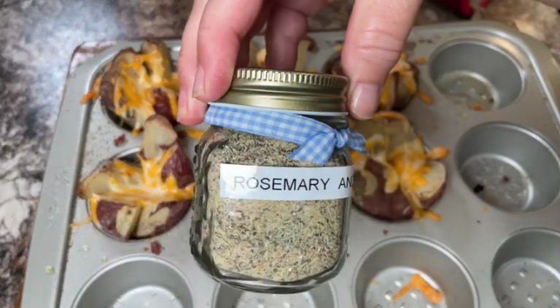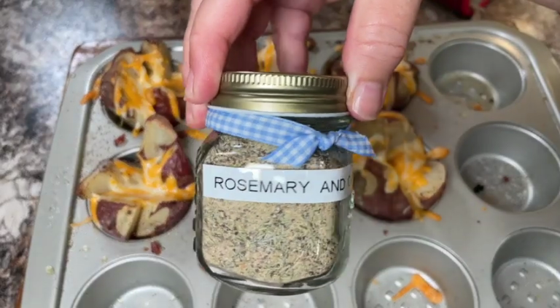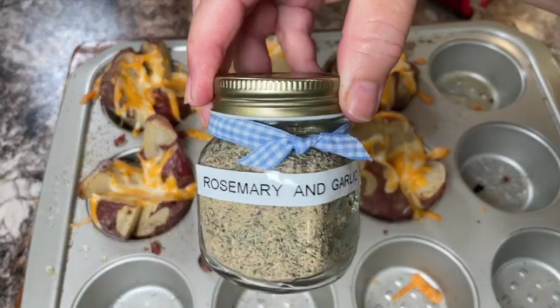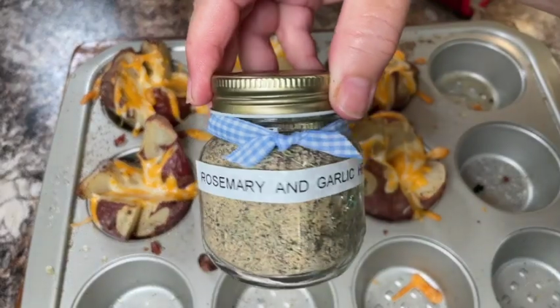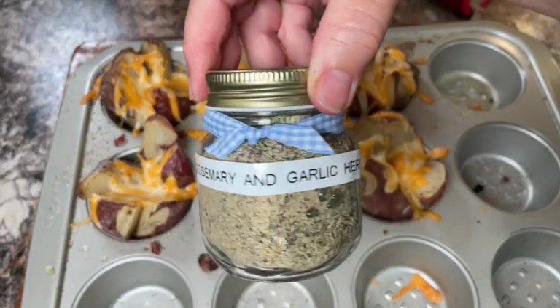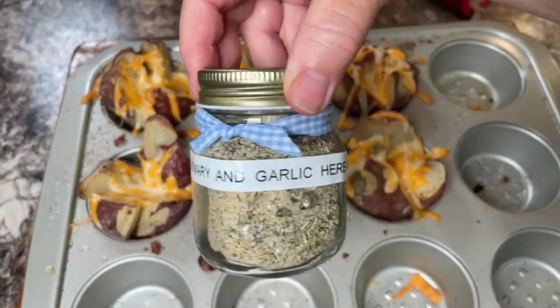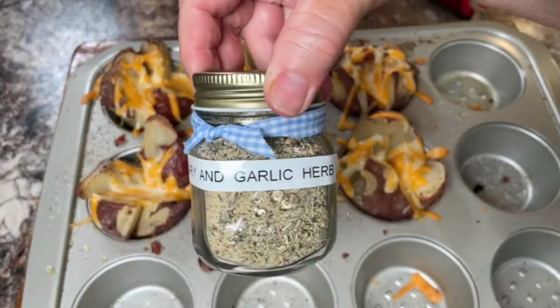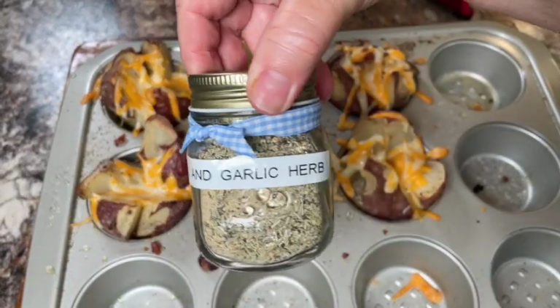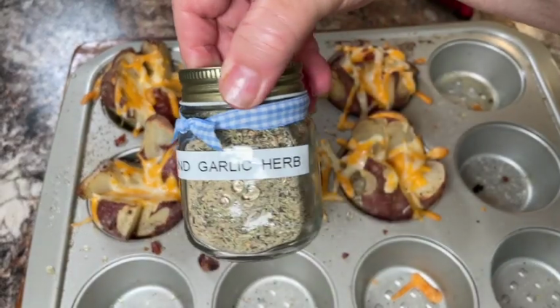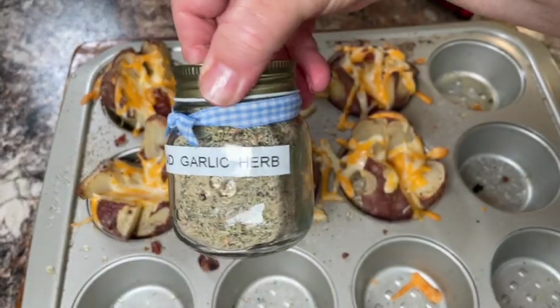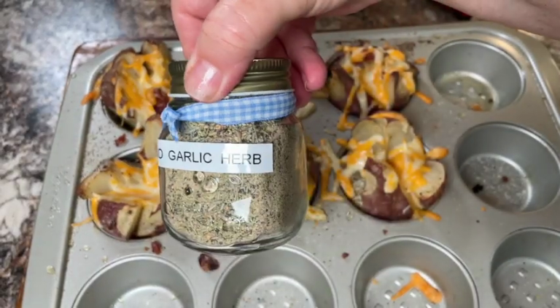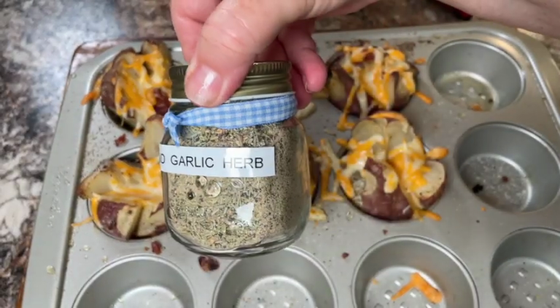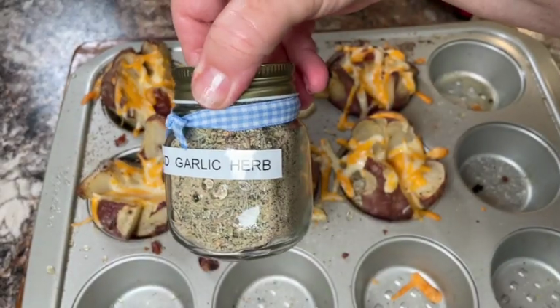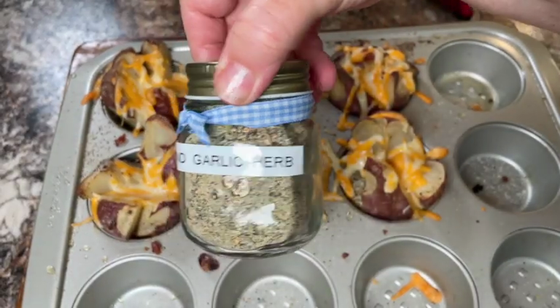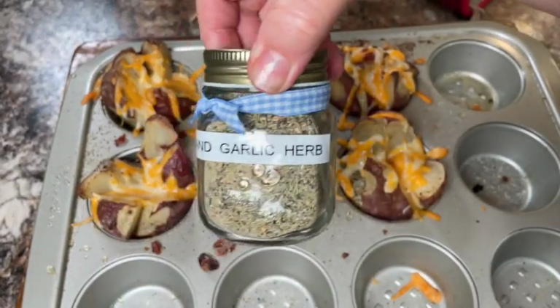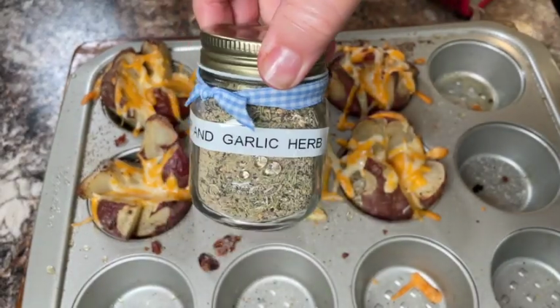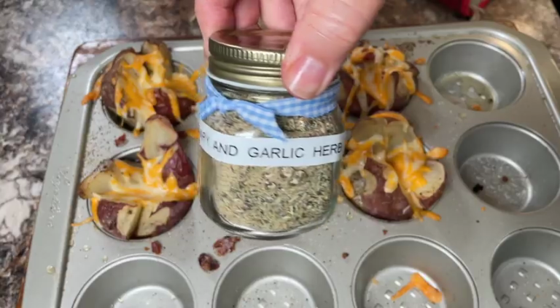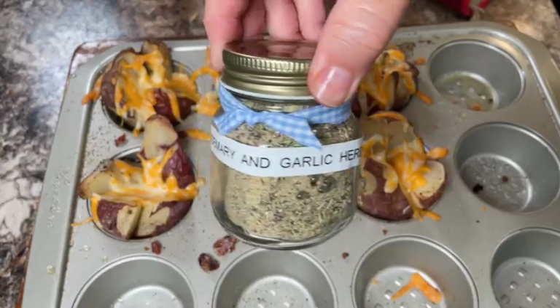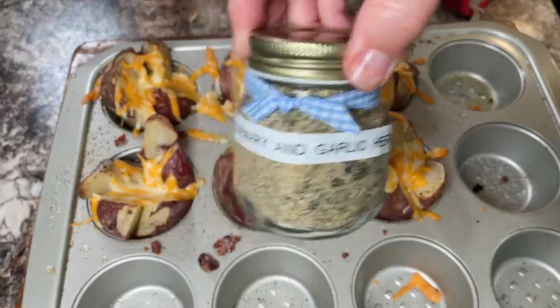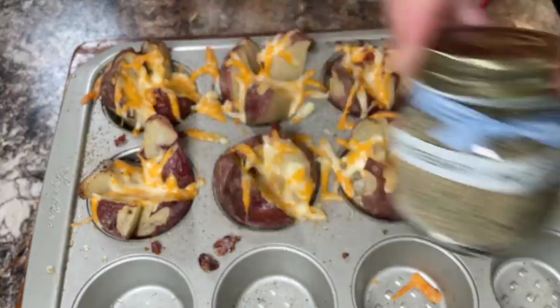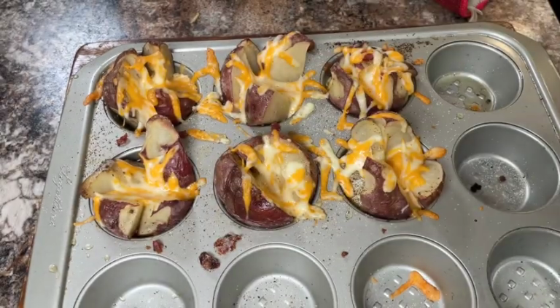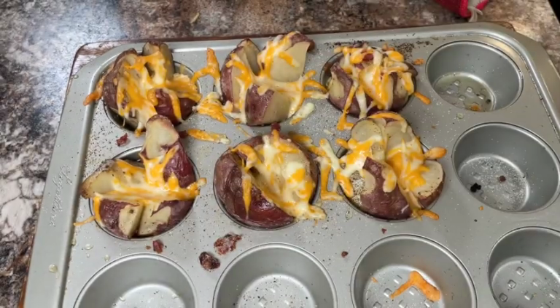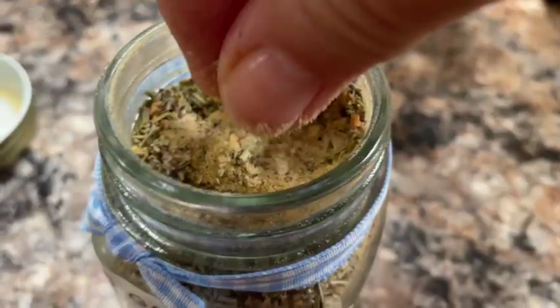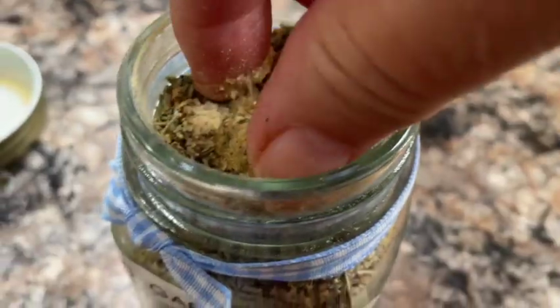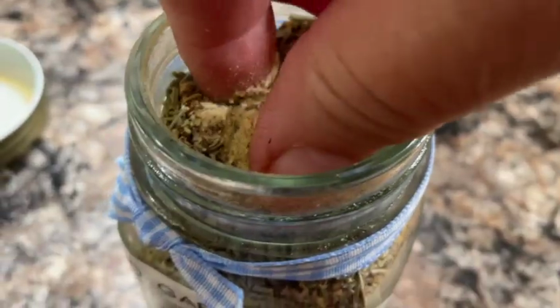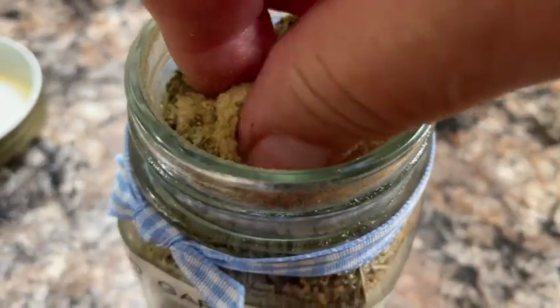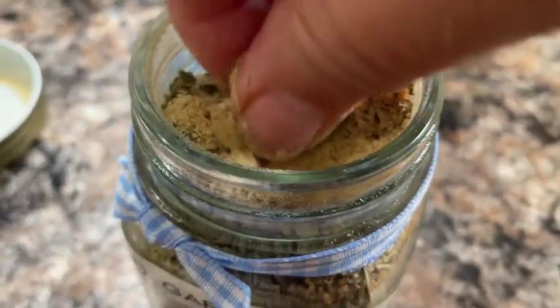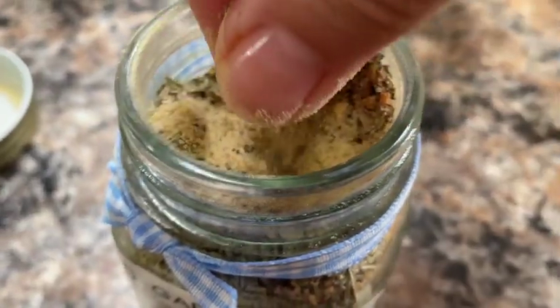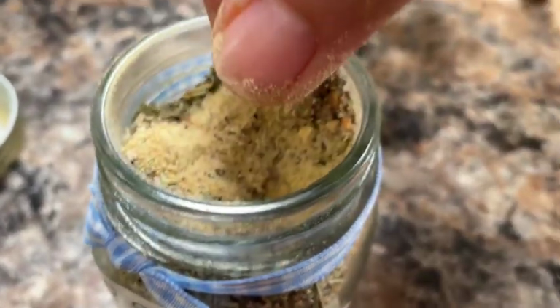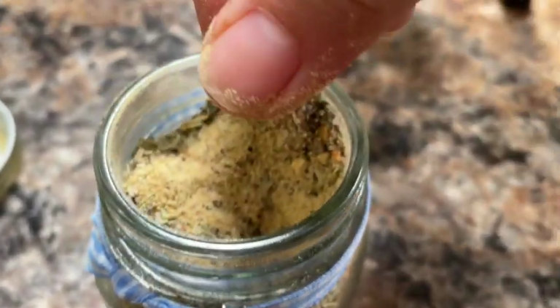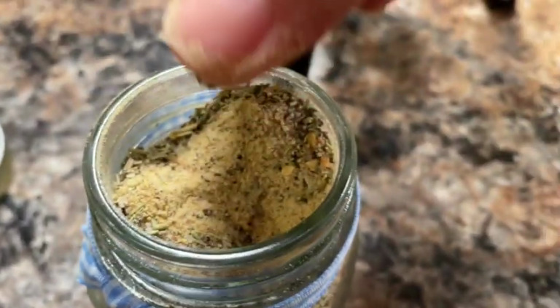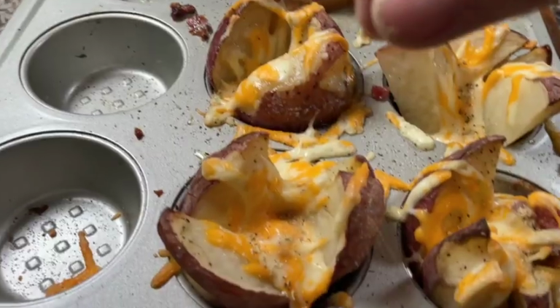I'd like to give a shout out to Larry for making up this special rosemary and garlic herb blend.